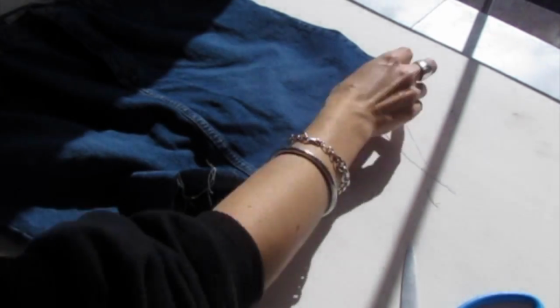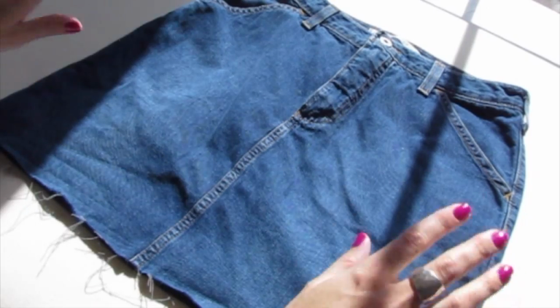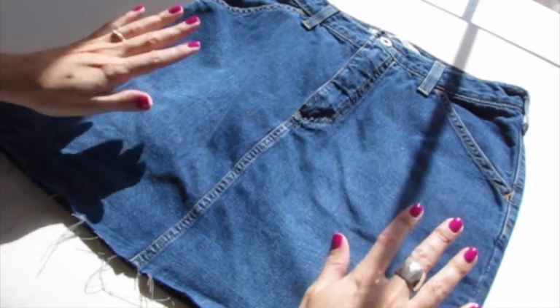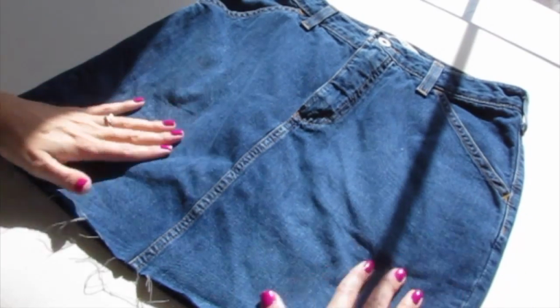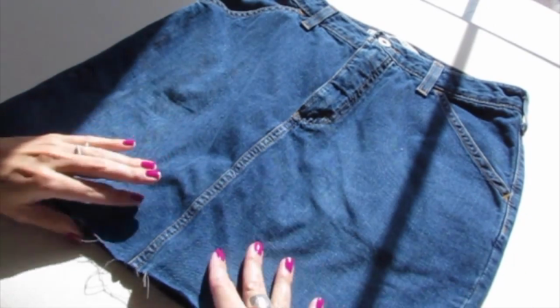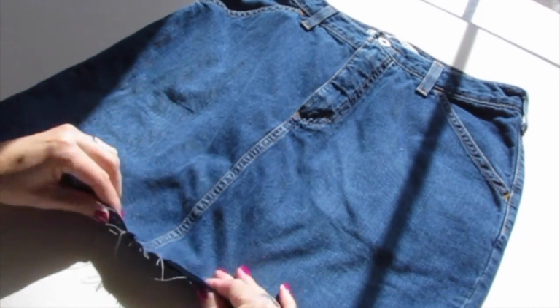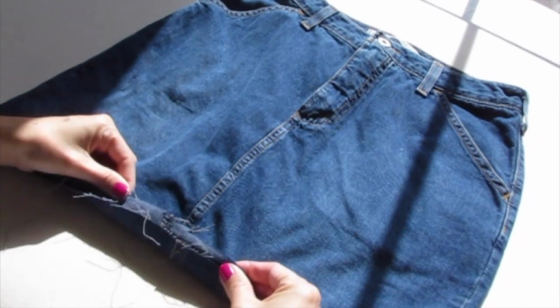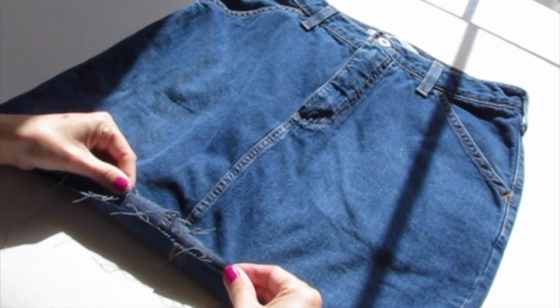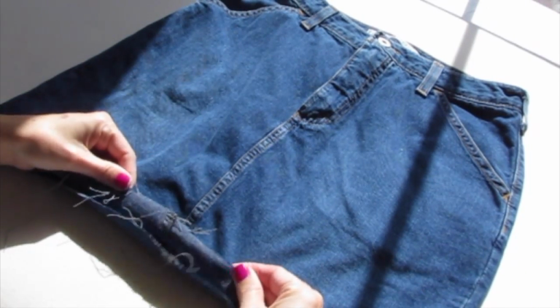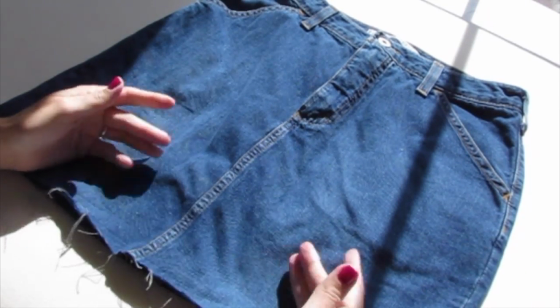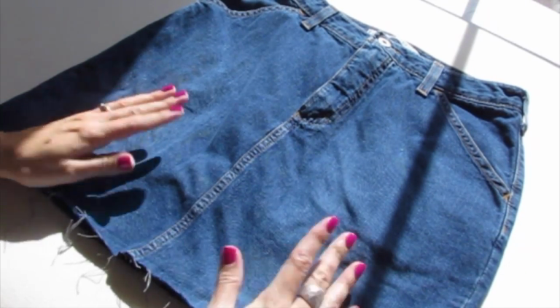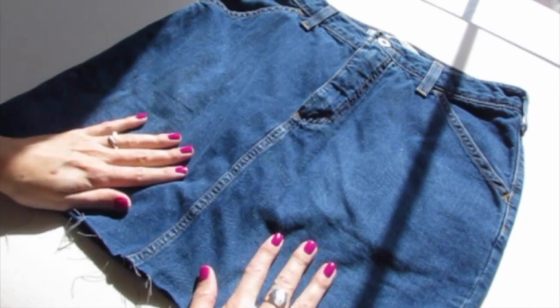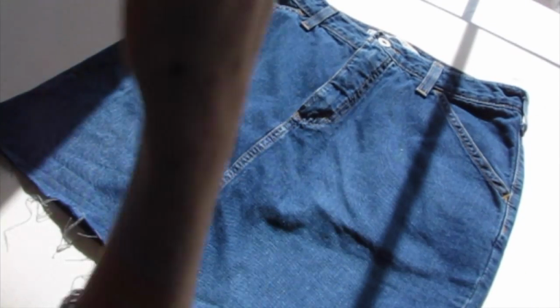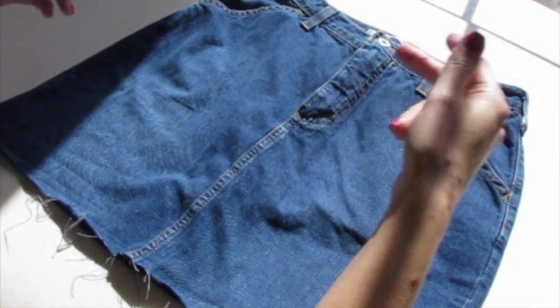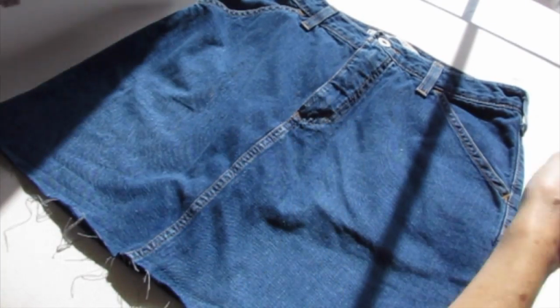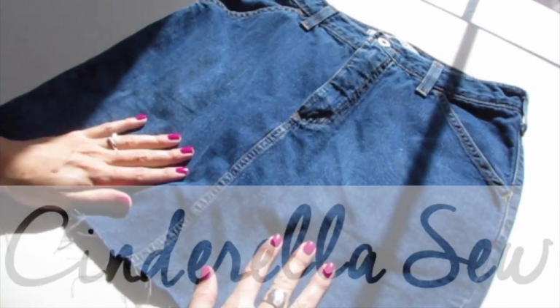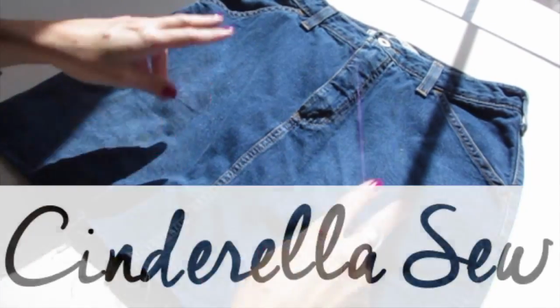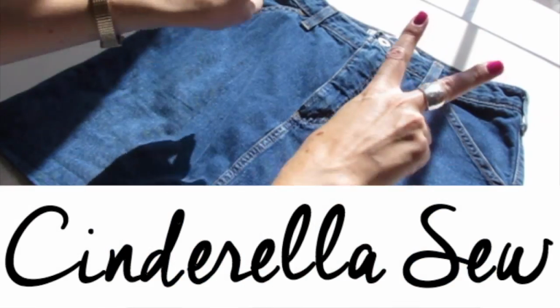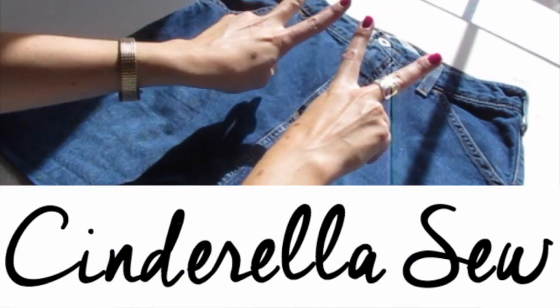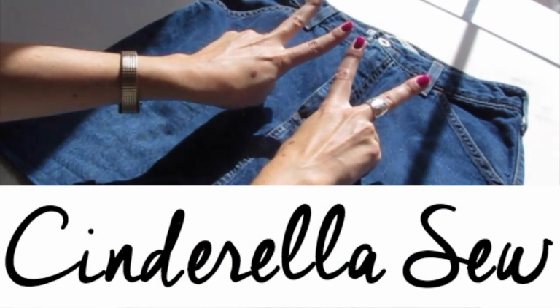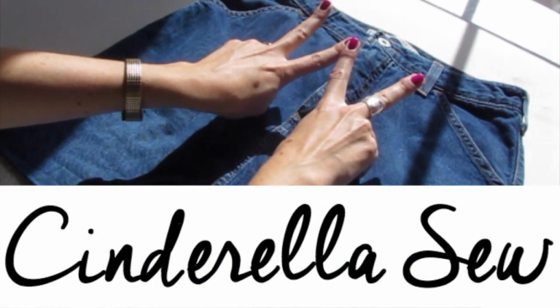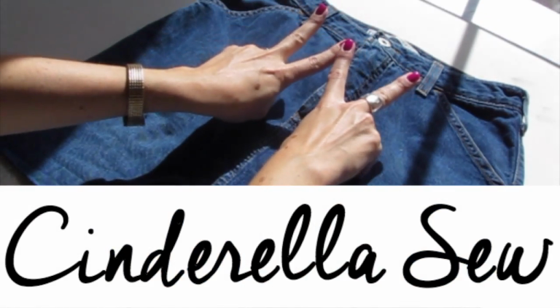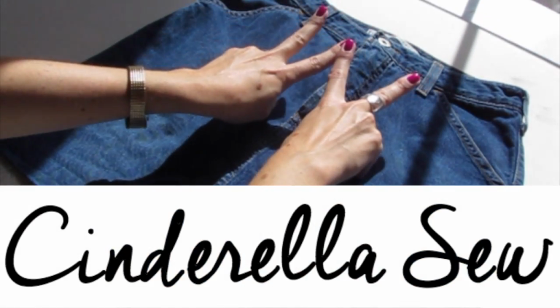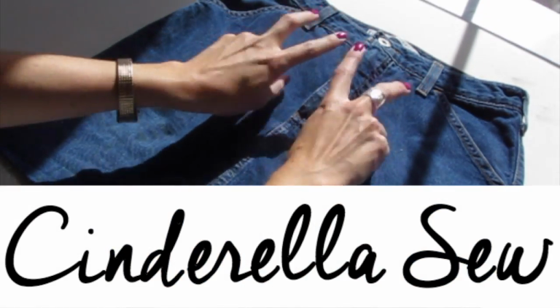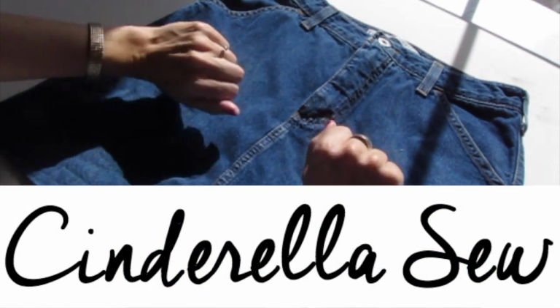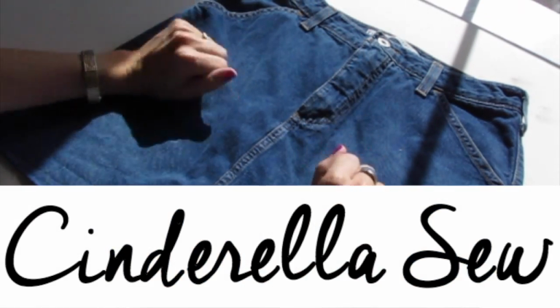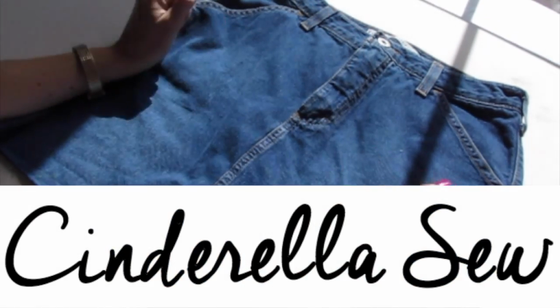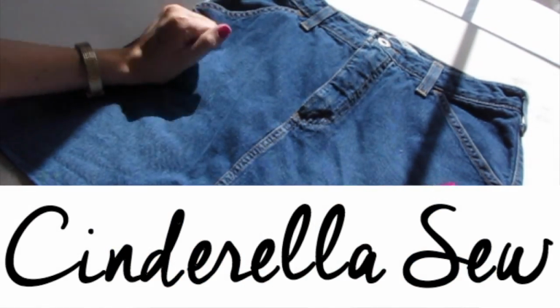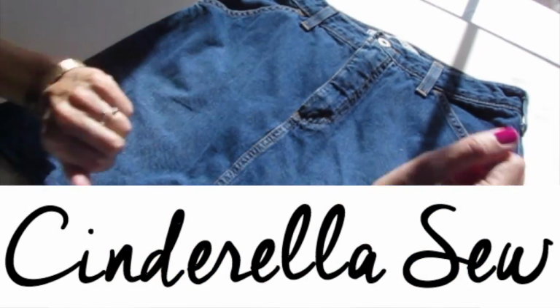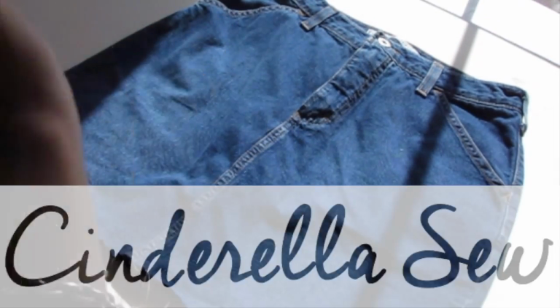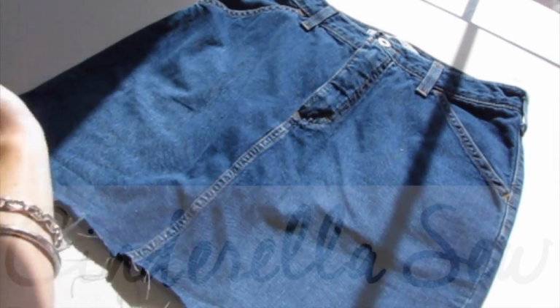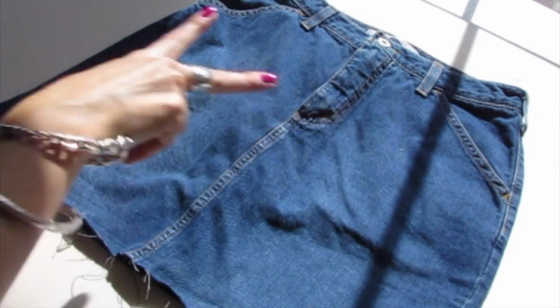That's how you cut the bottom off of a denim skirt. Thanks for watching Cinderella Sew and I will see you soon.